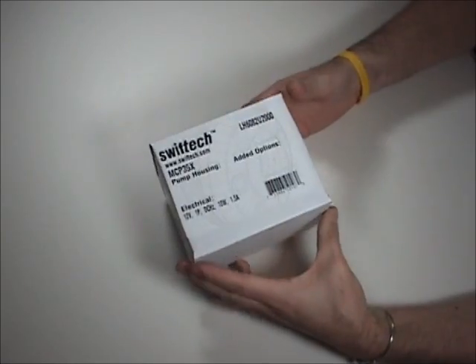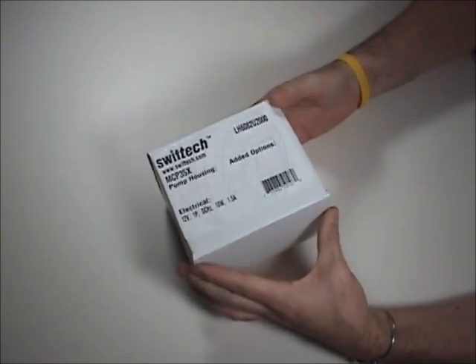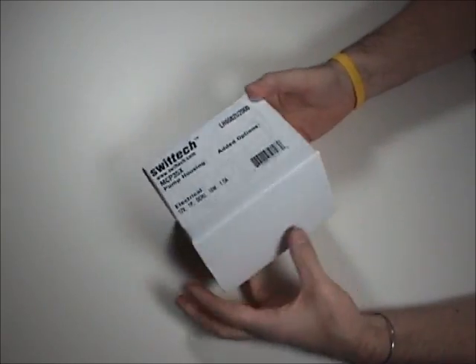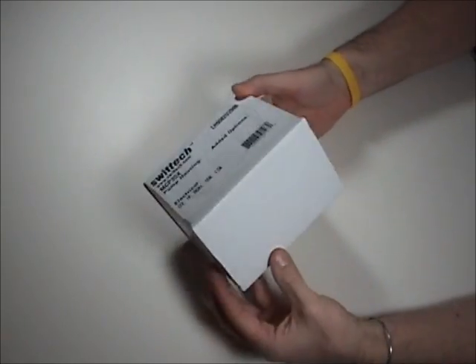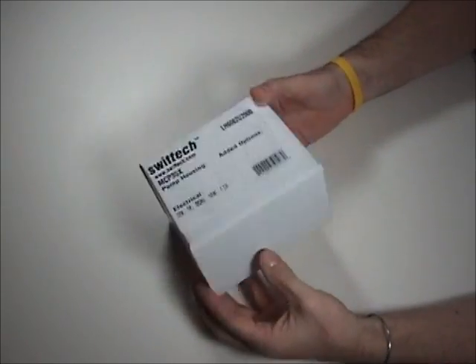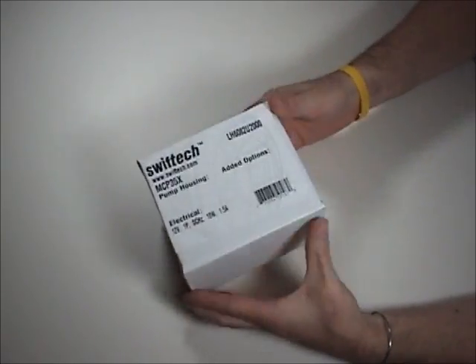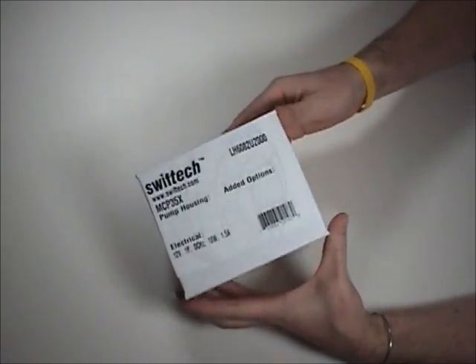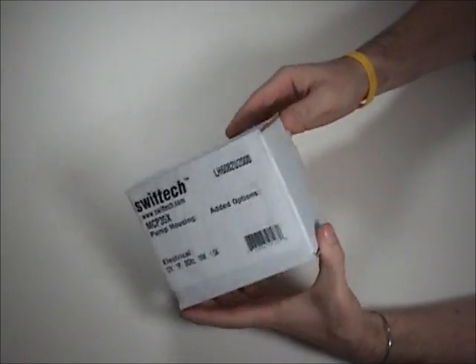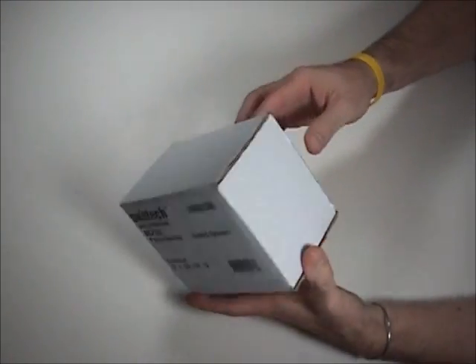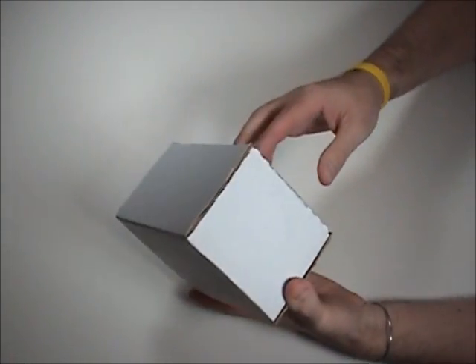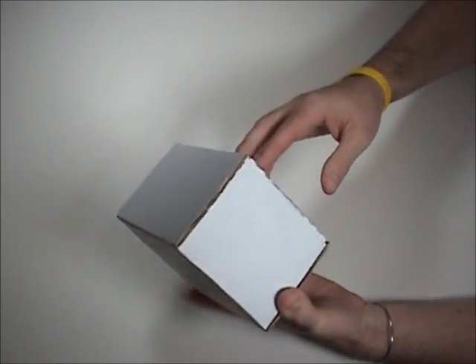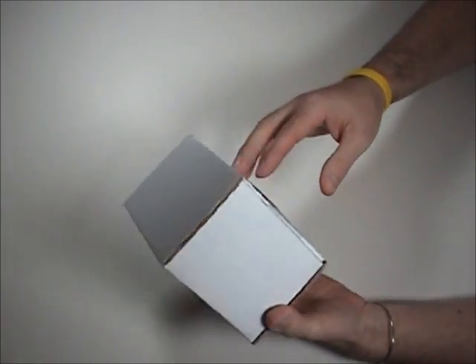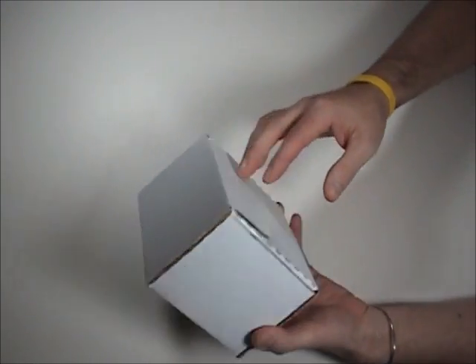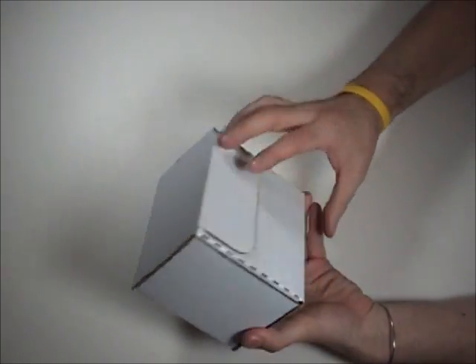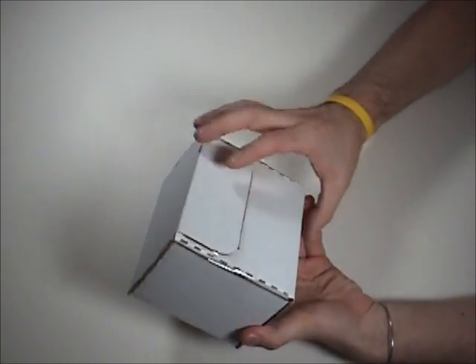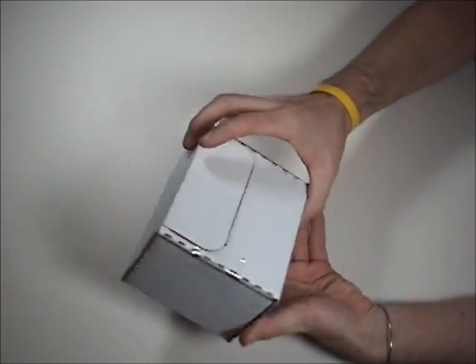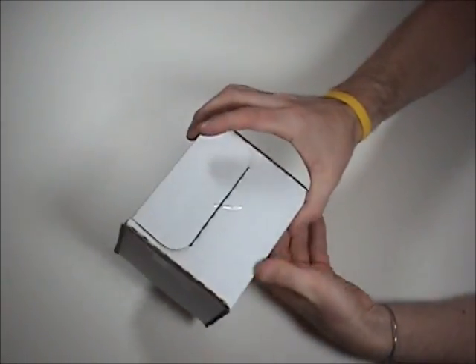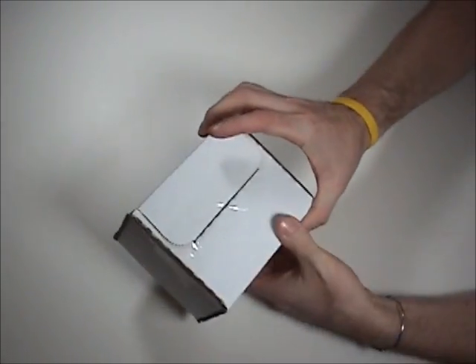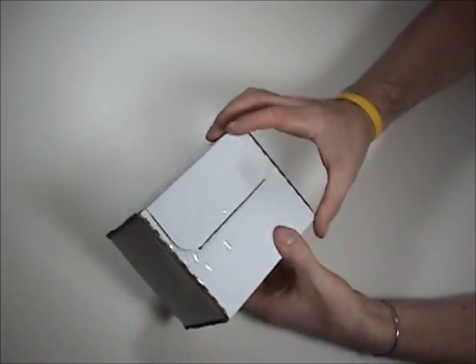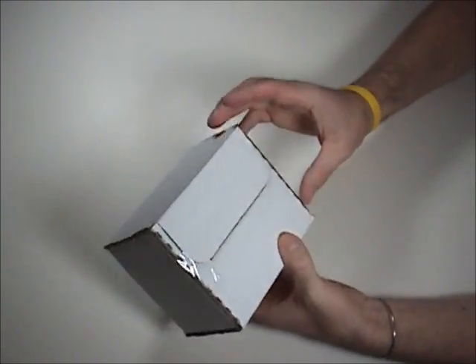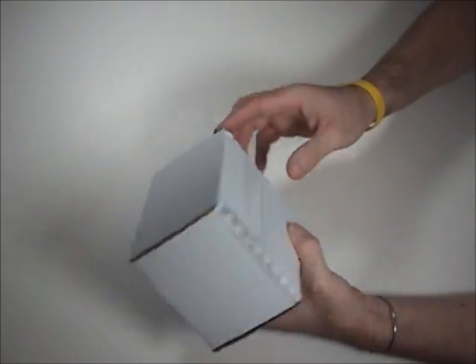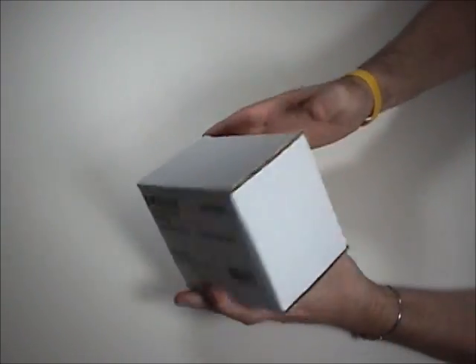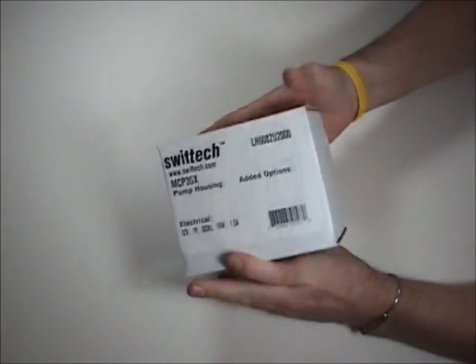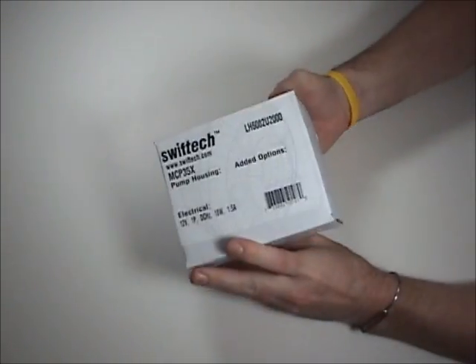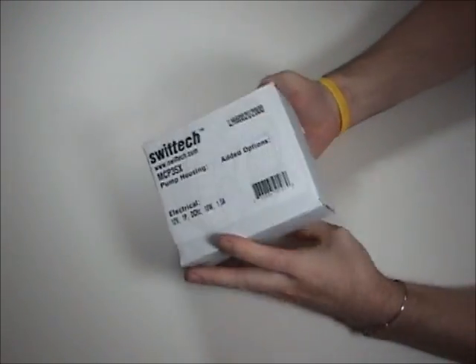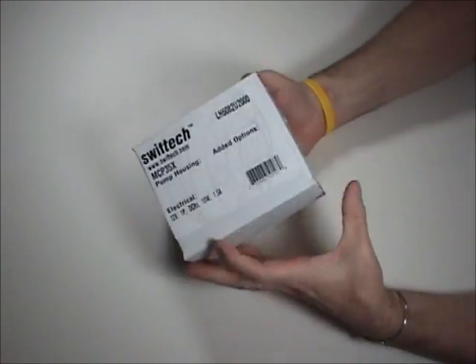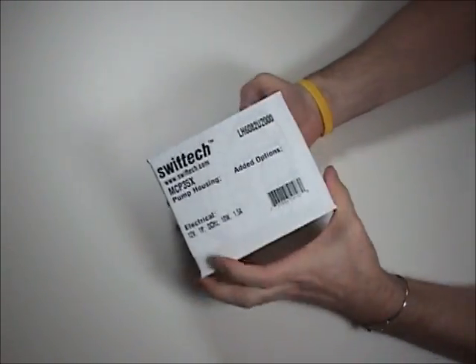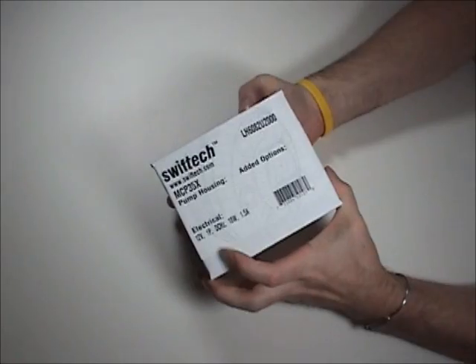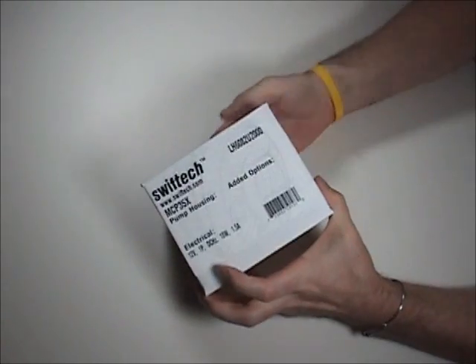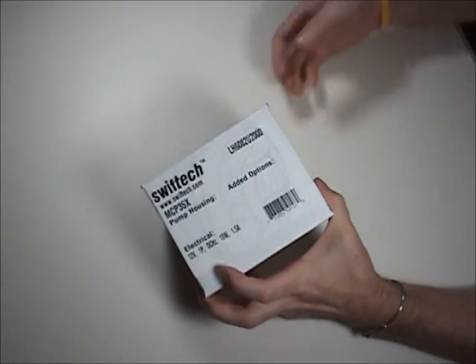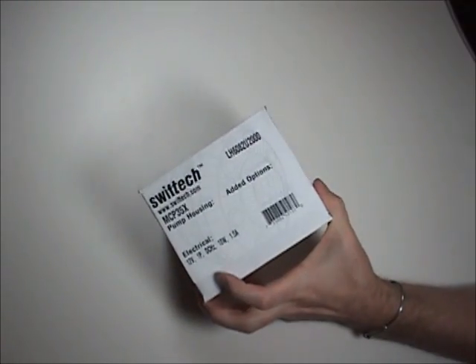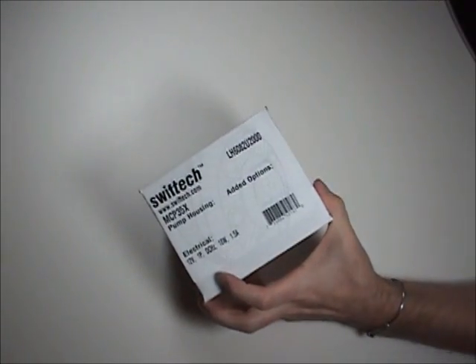I just got this in the mail today and it's still sealed up, so let's go ahead and open it up and check it out.